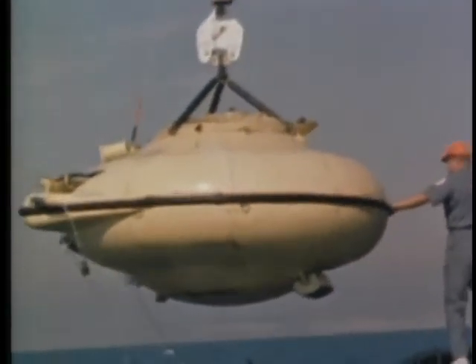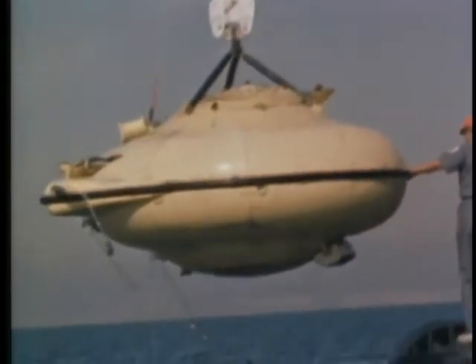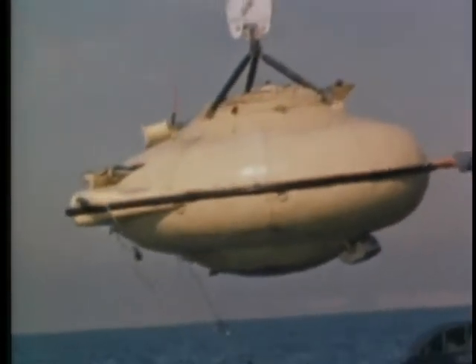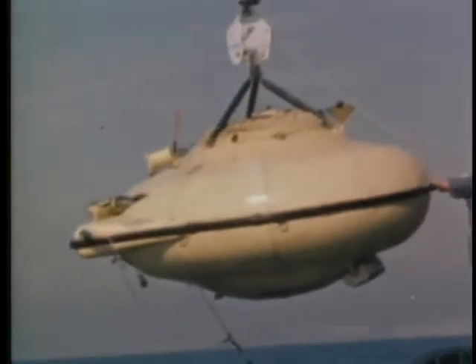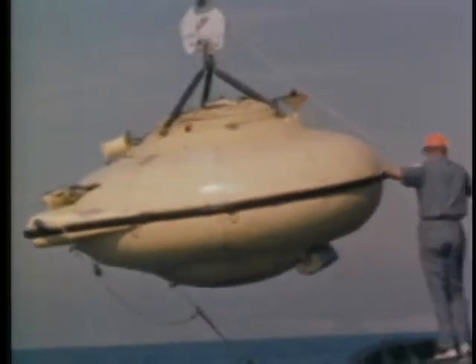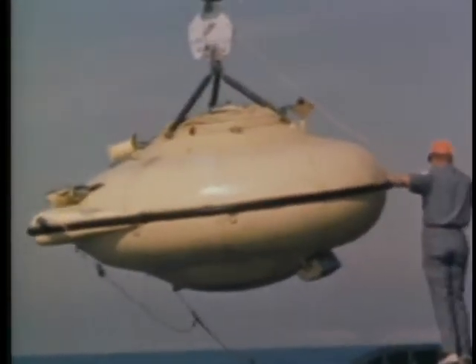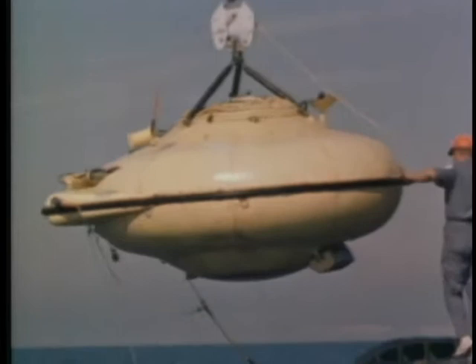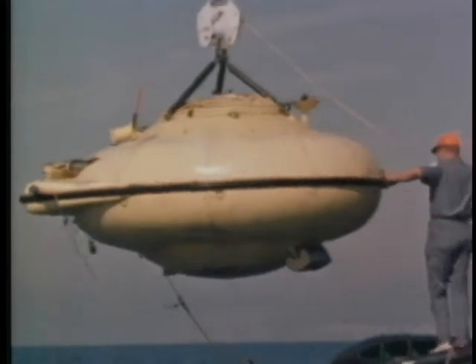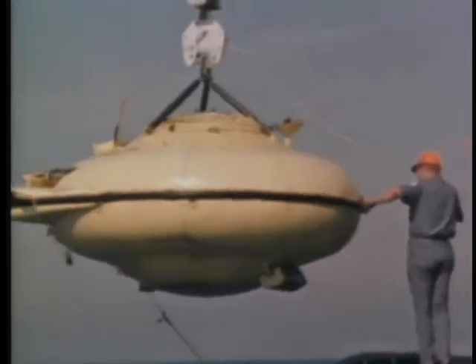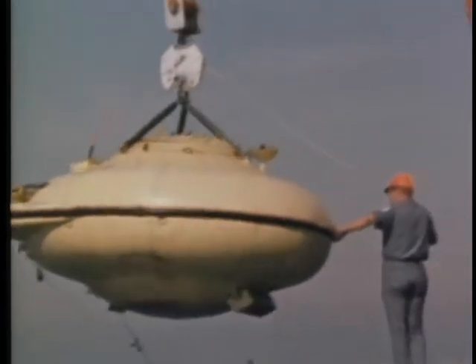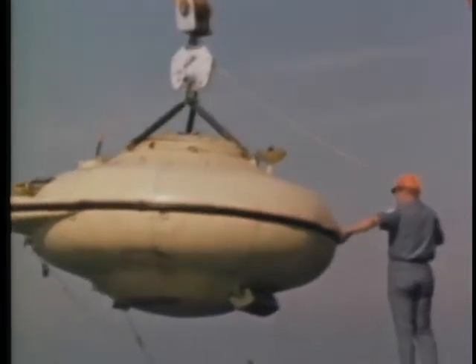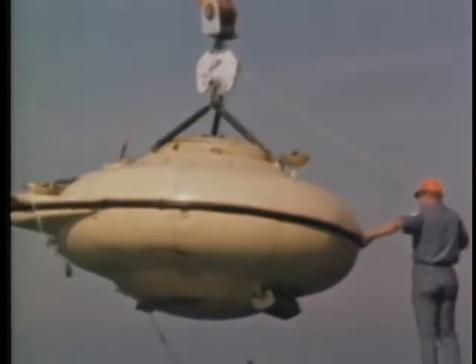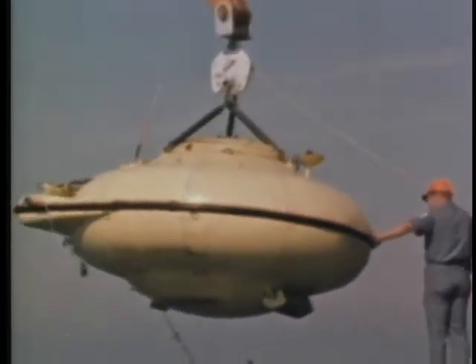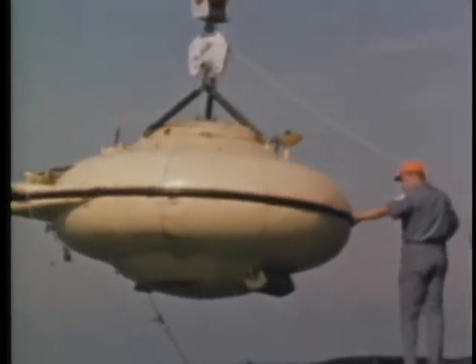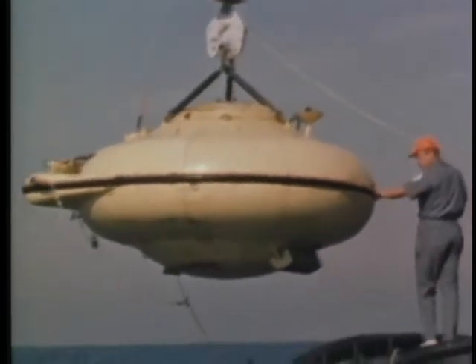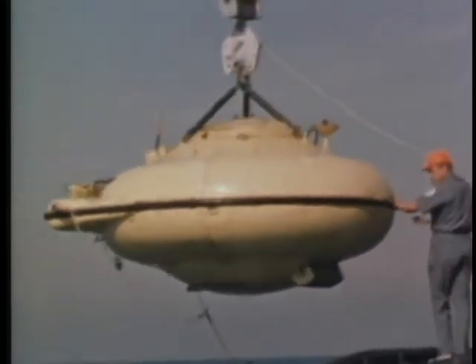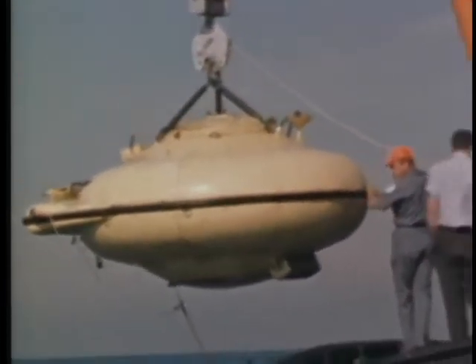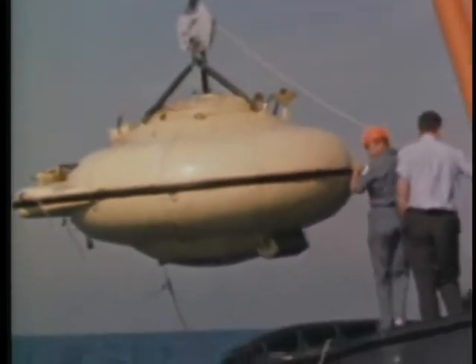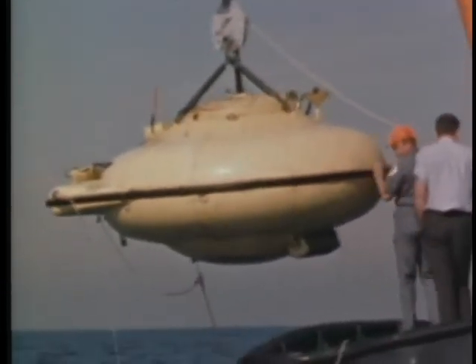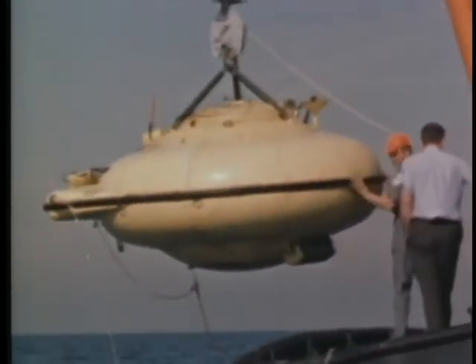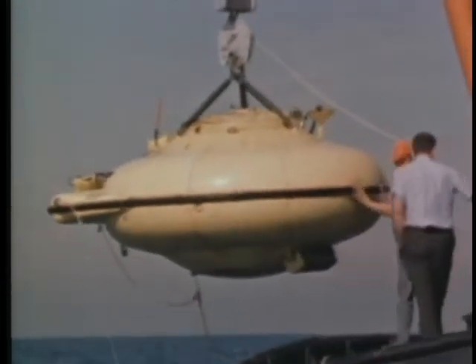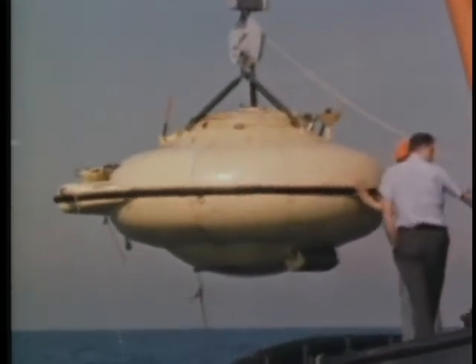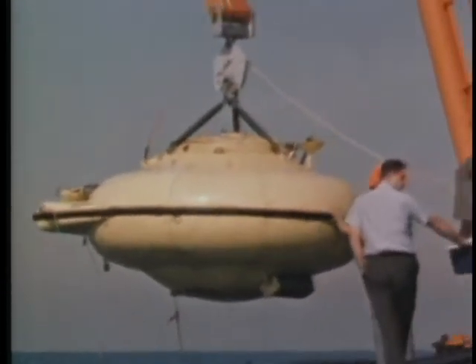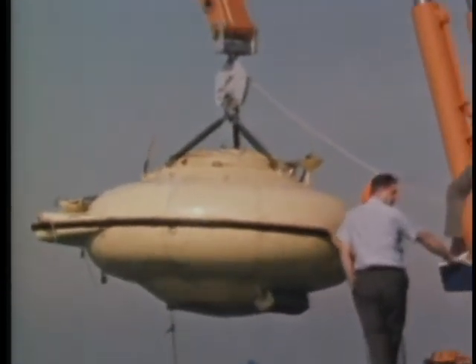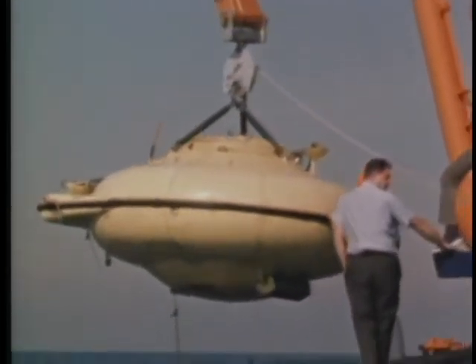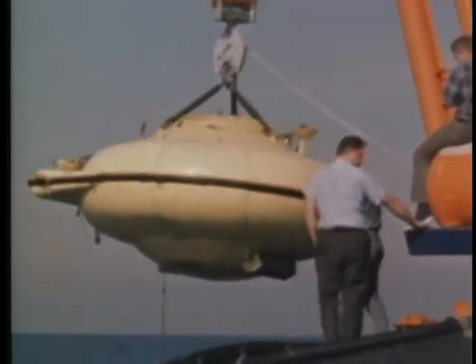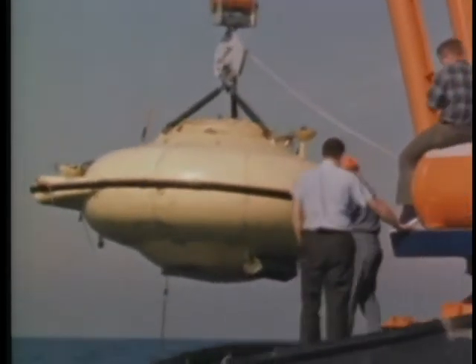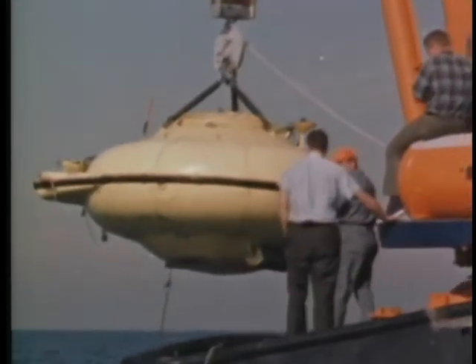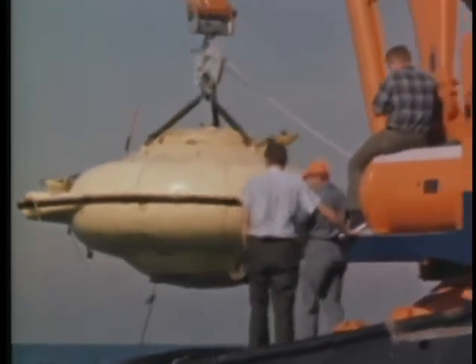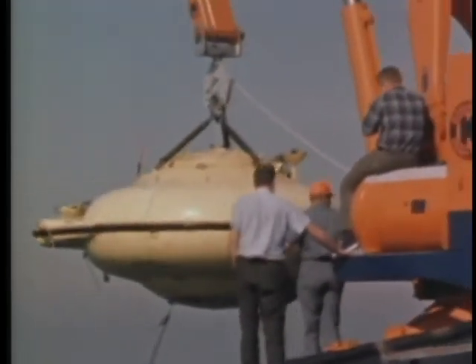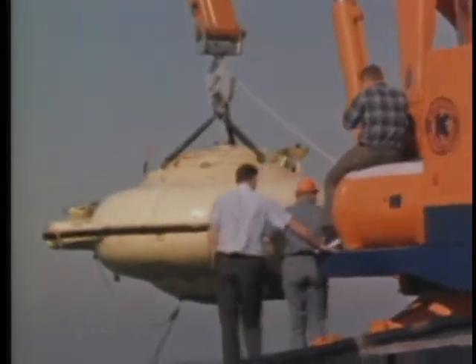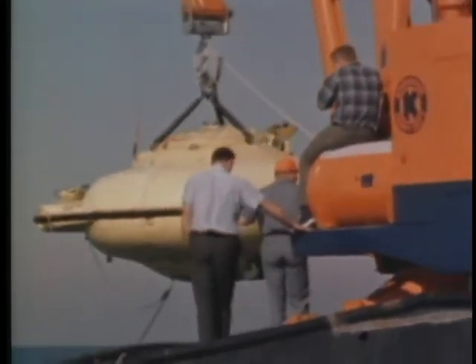The purpose of this film is to document these dives and to present some of the results of the oceanographic investigations.